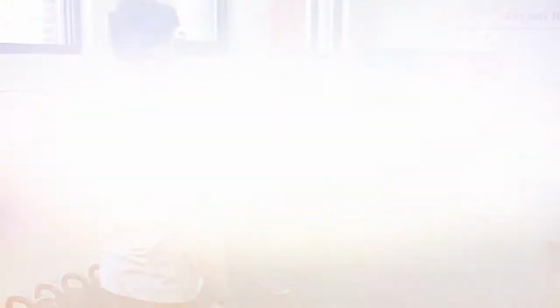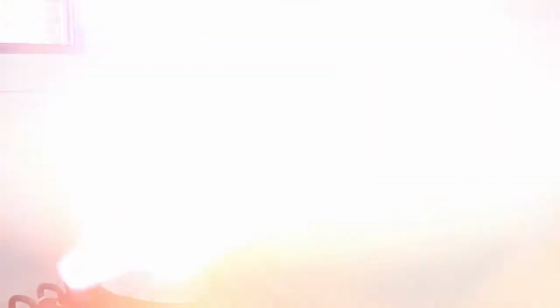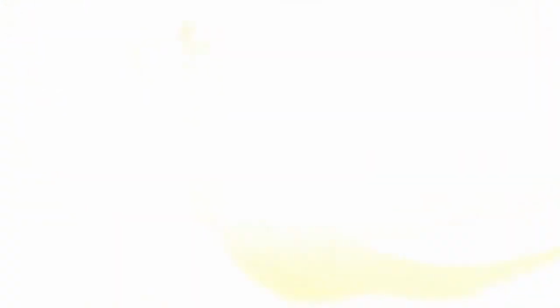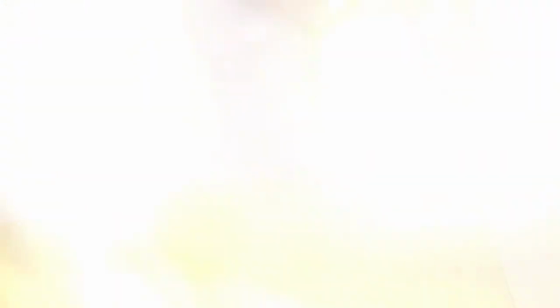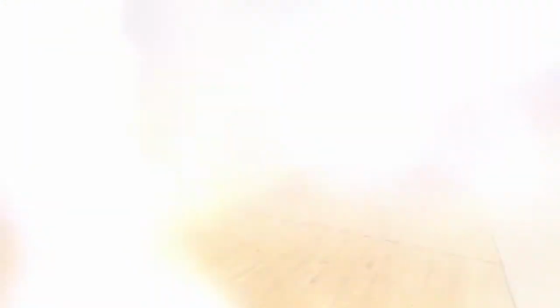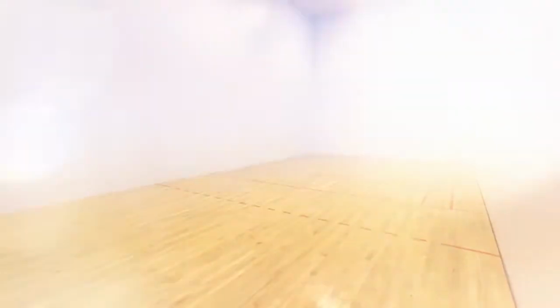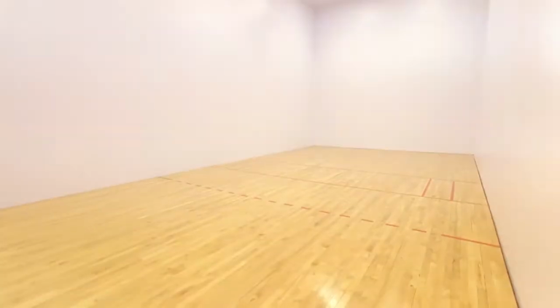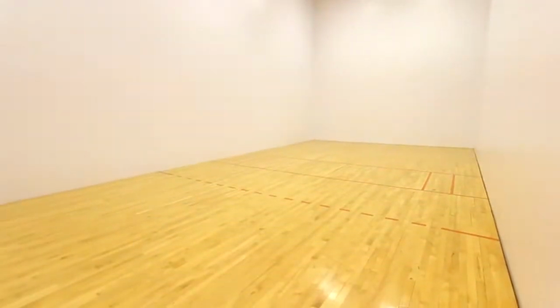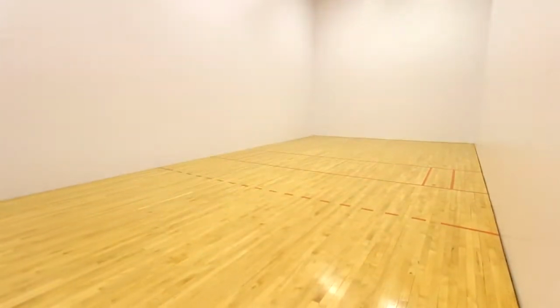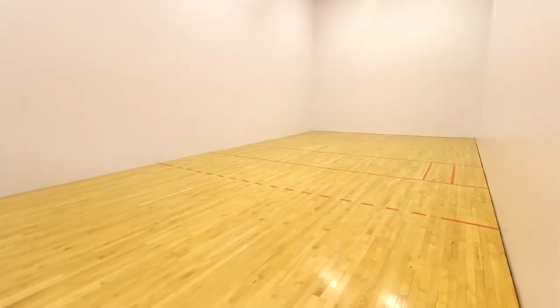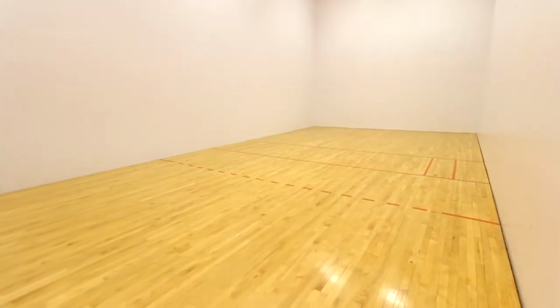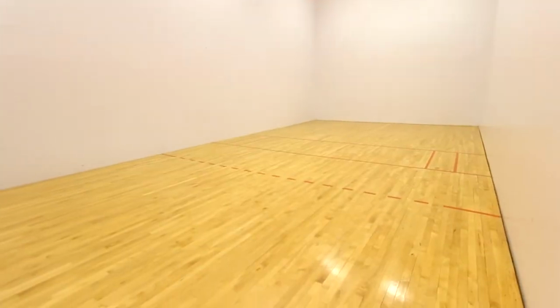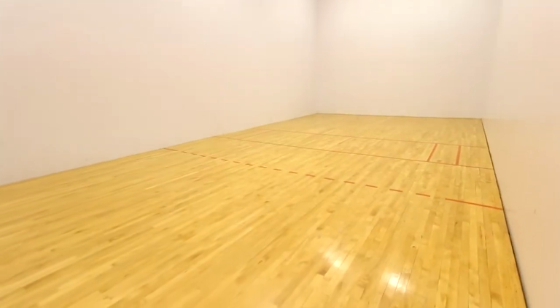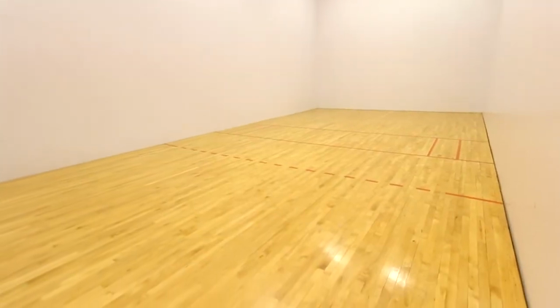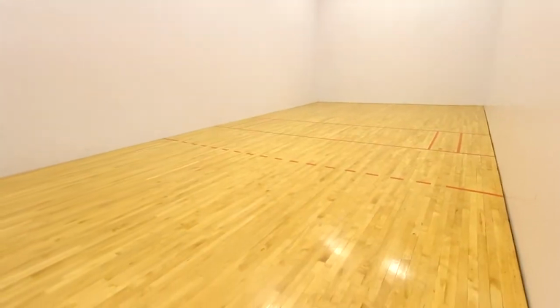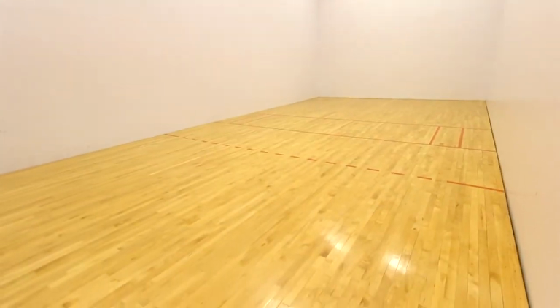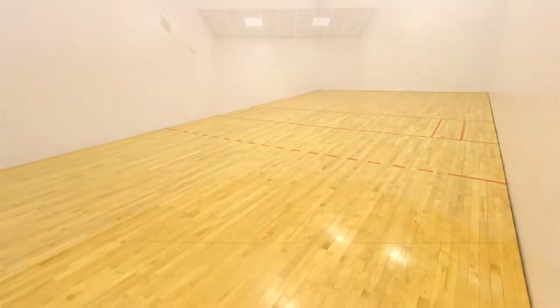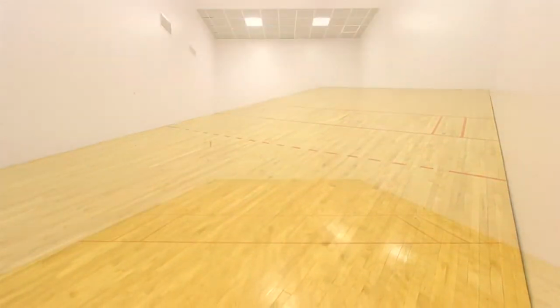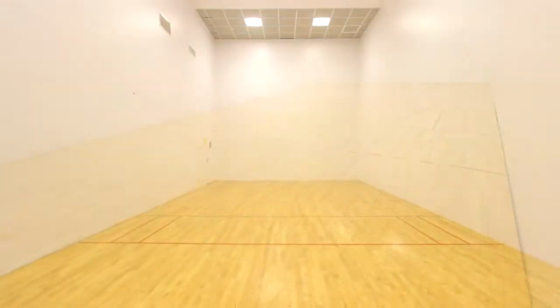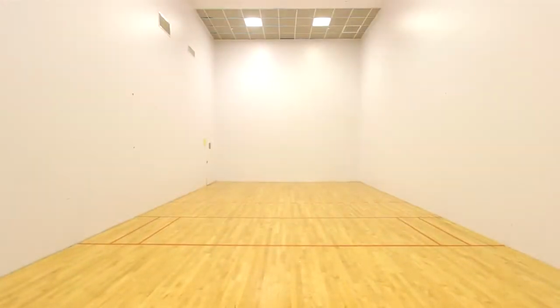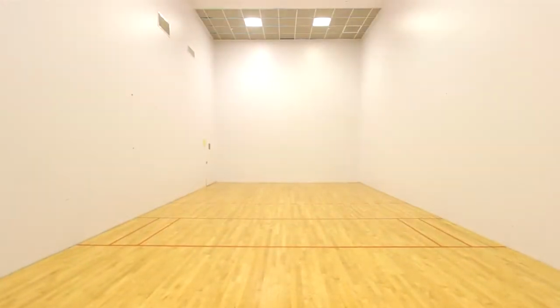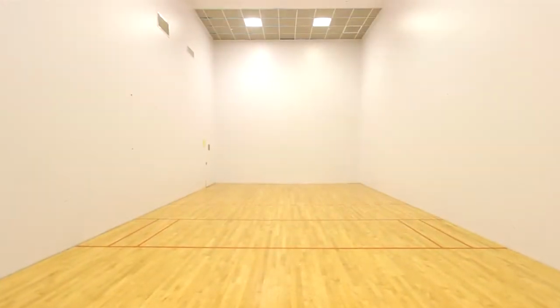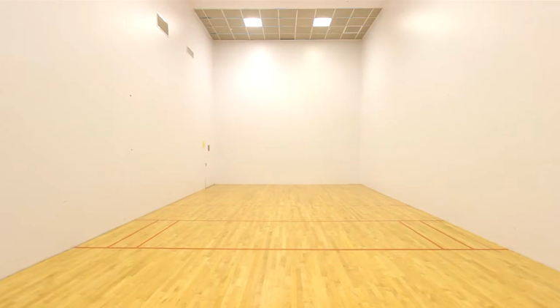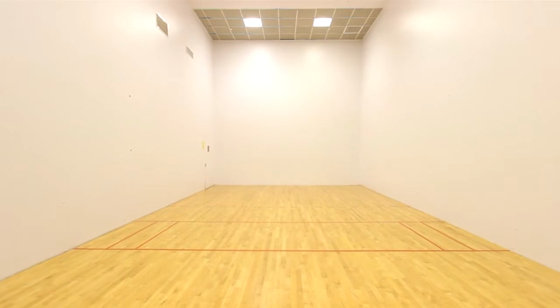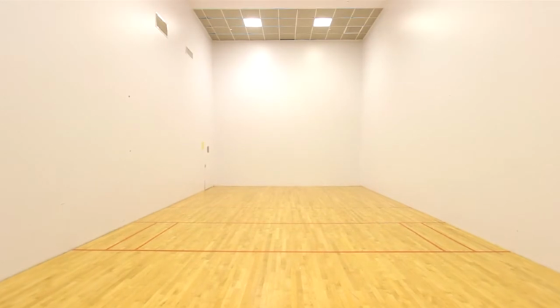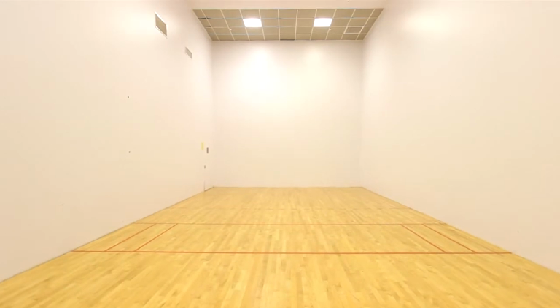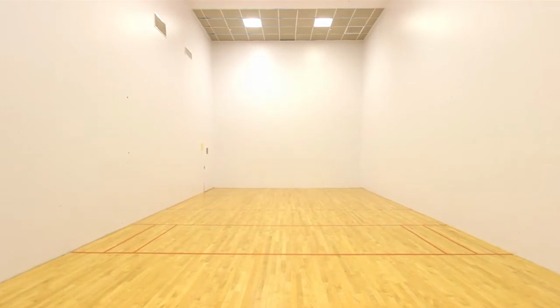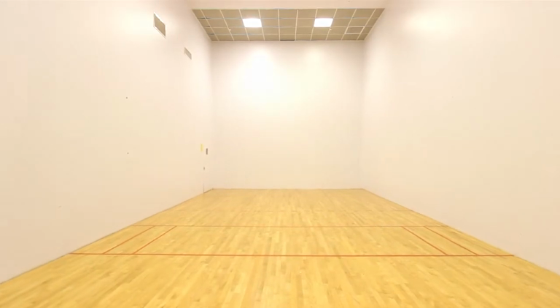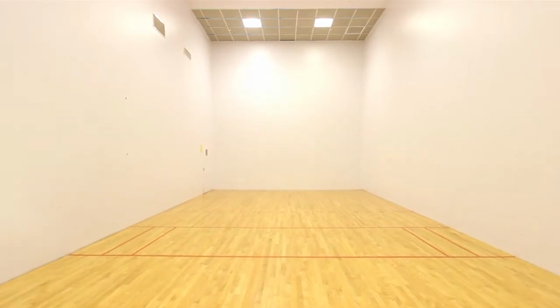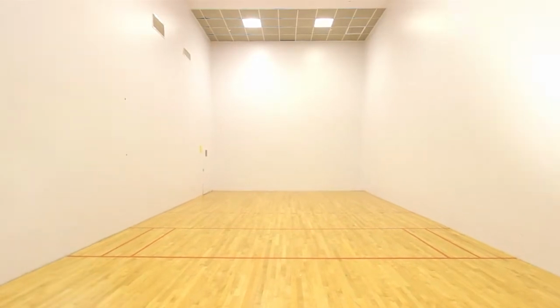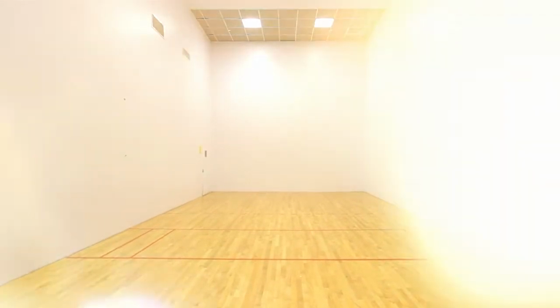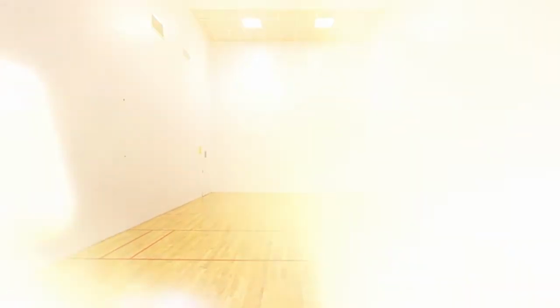For those interested in racquetball, there's an official sized court, plus free racquetball equipment rental at the front desk.